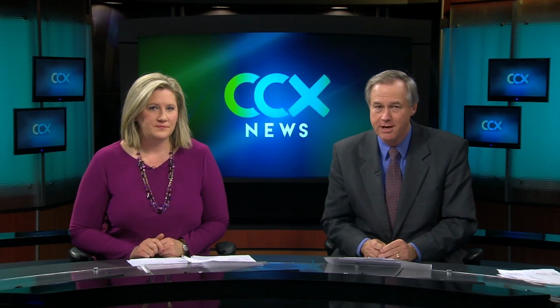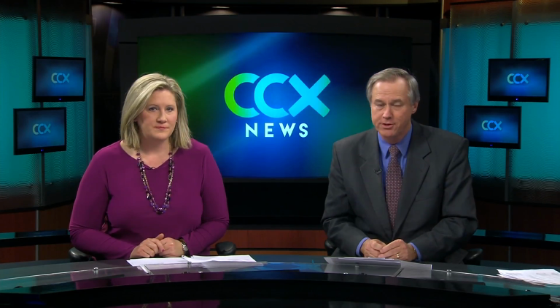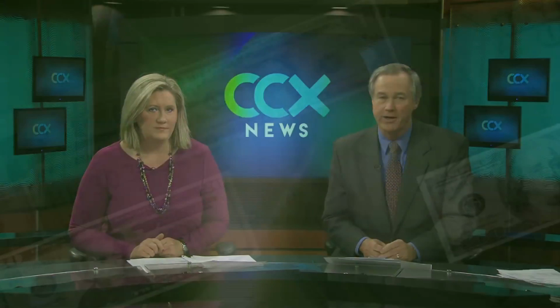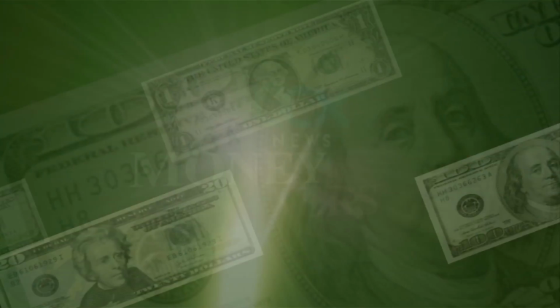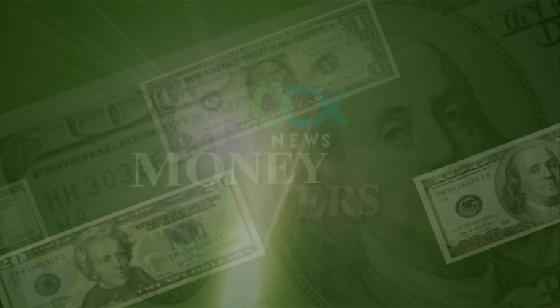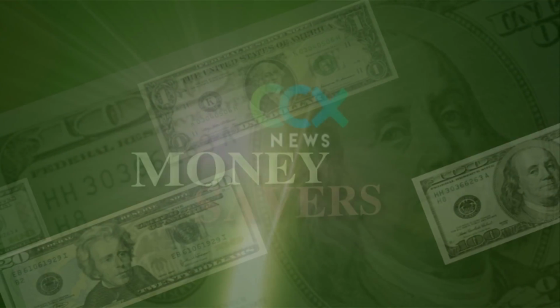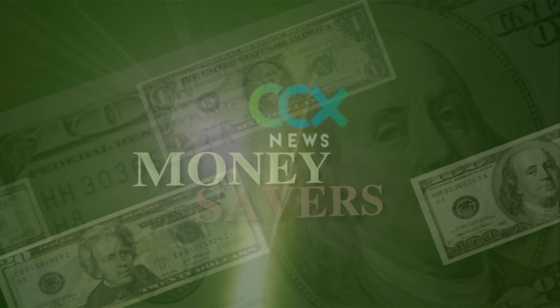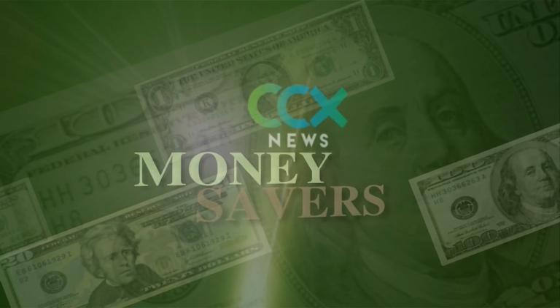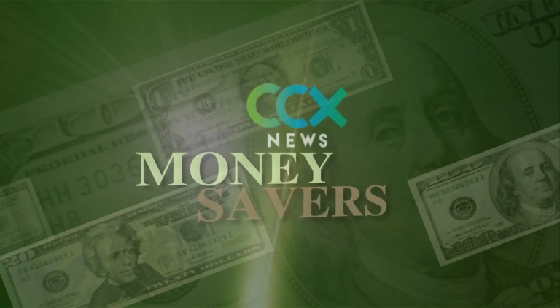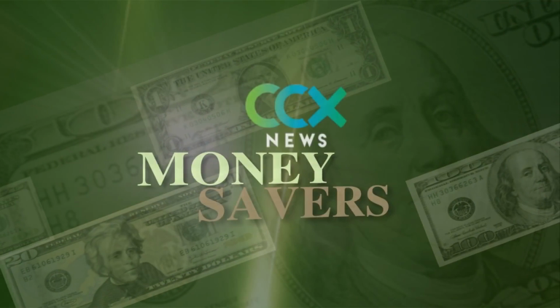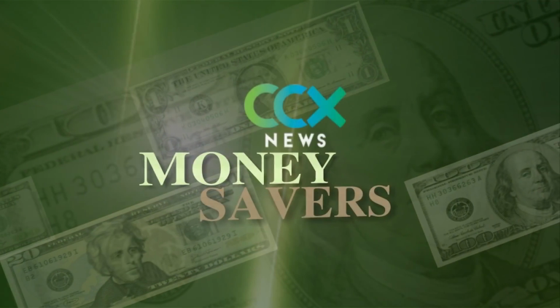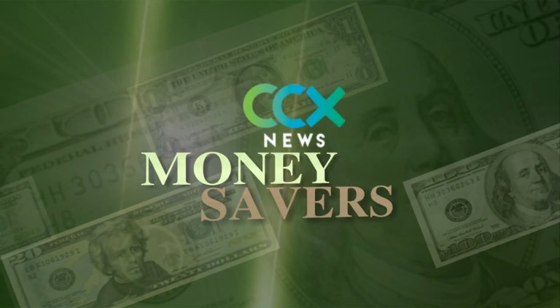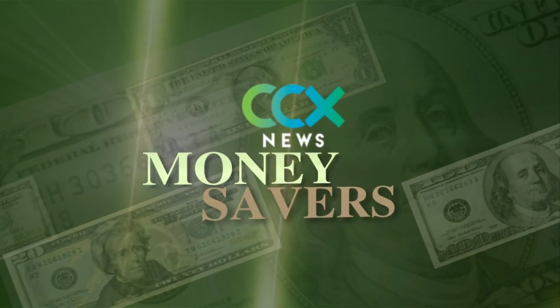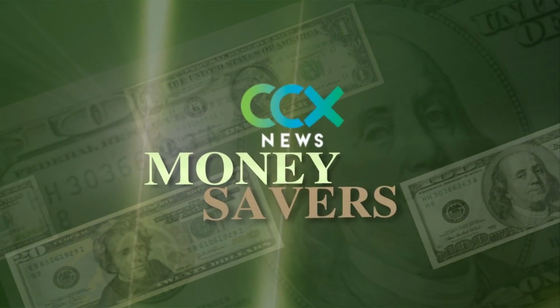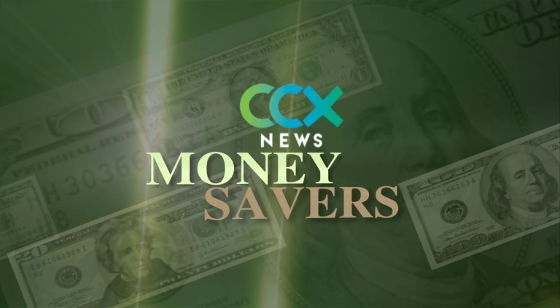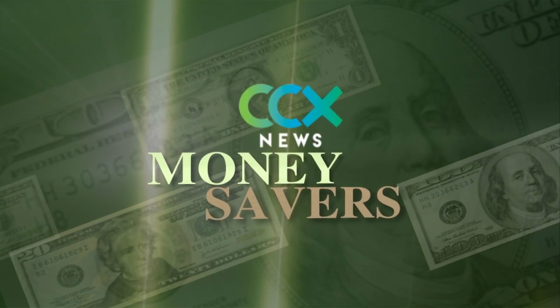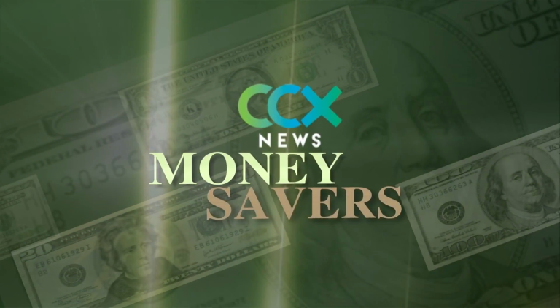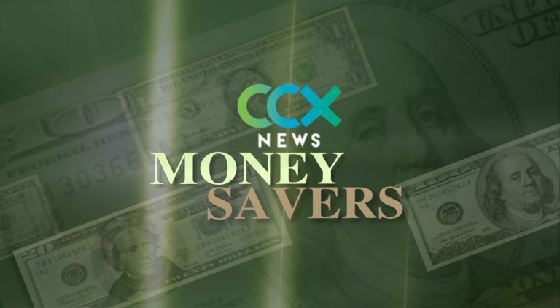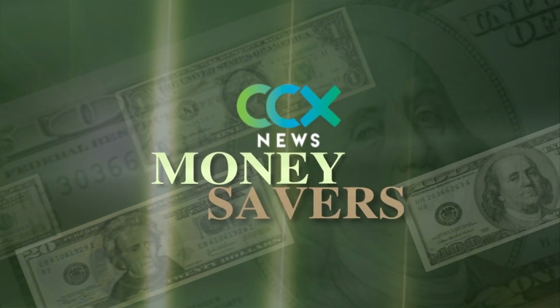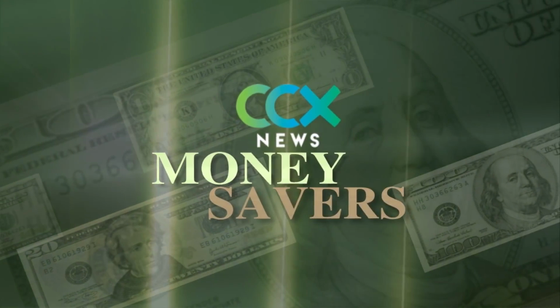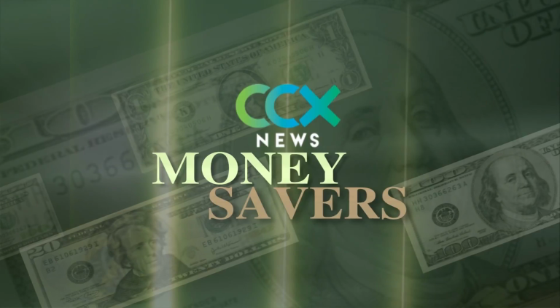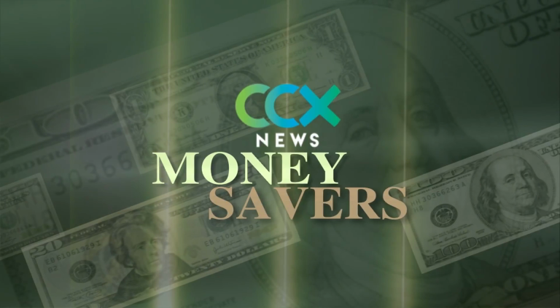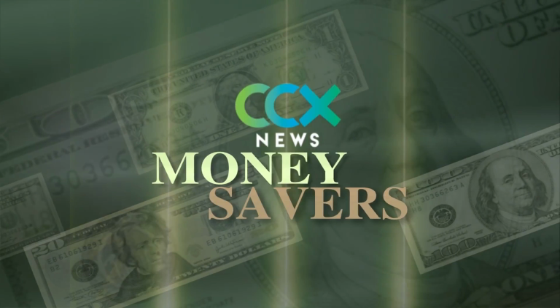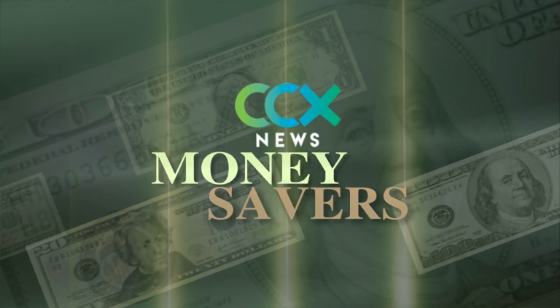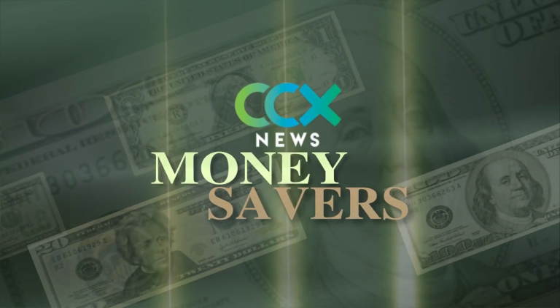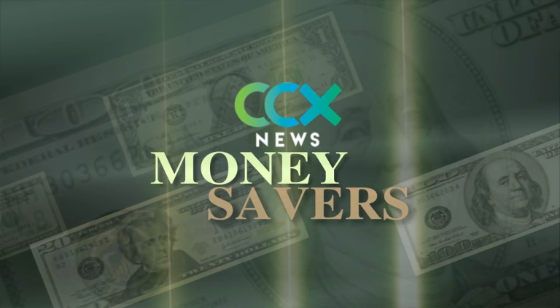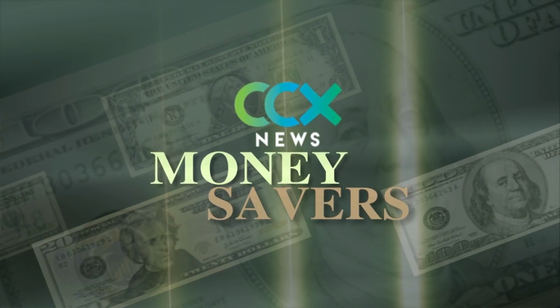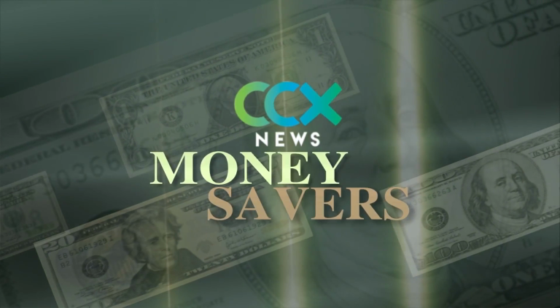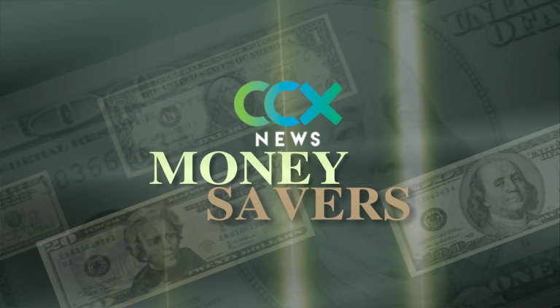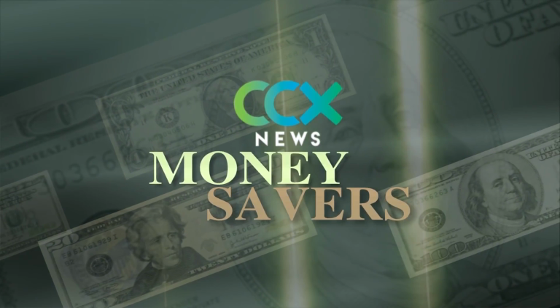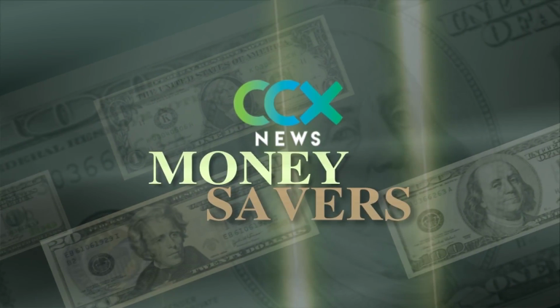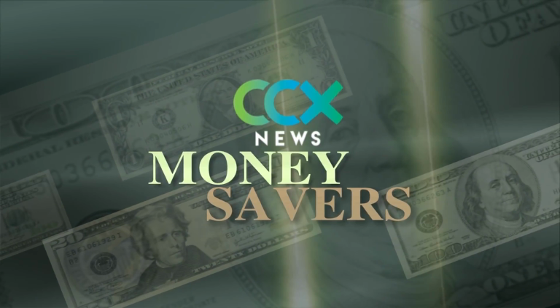But there is a free tutoring option available, and reporter Shannon Slatton explains in today's Money Savers.